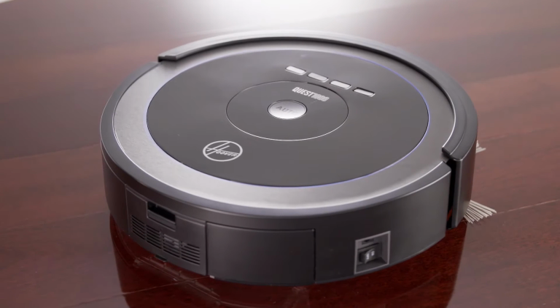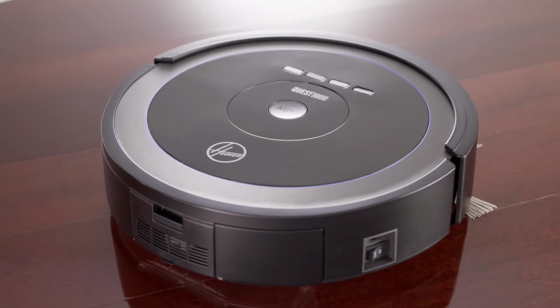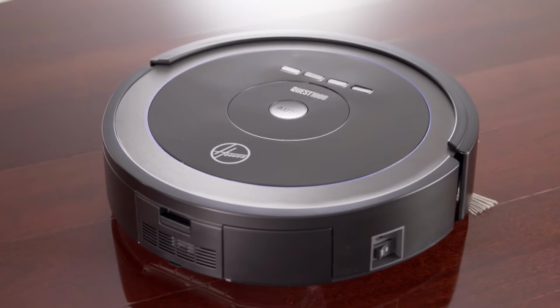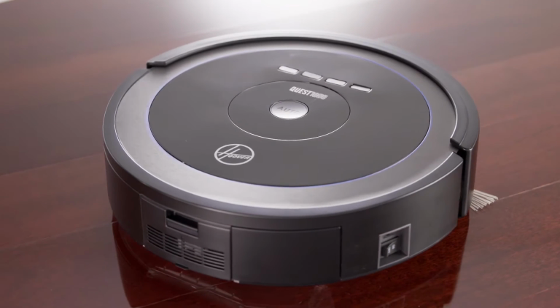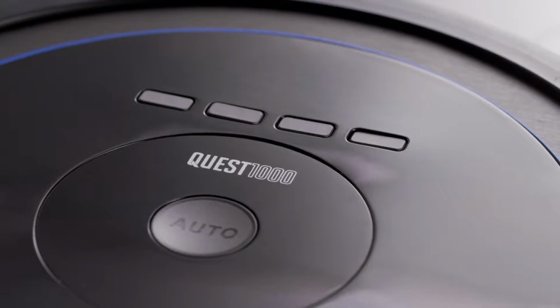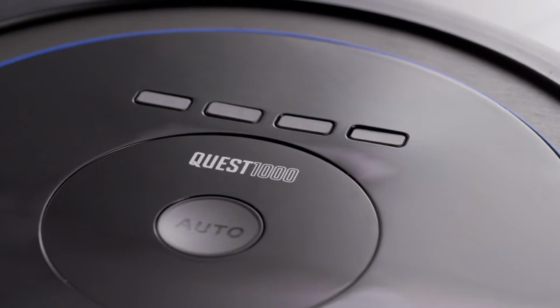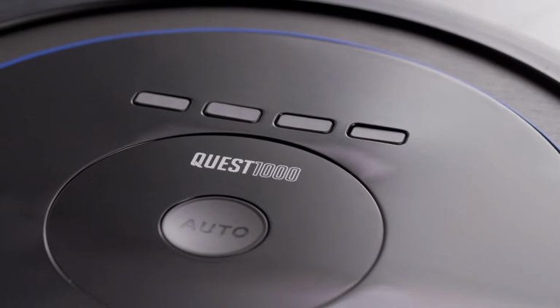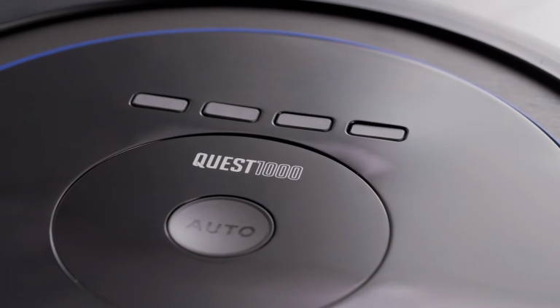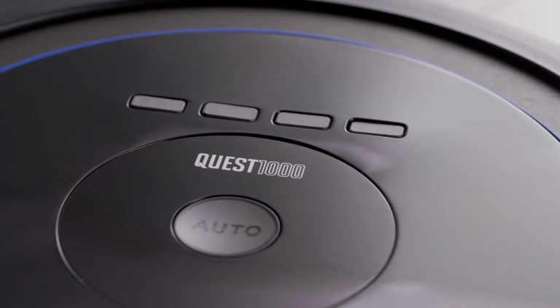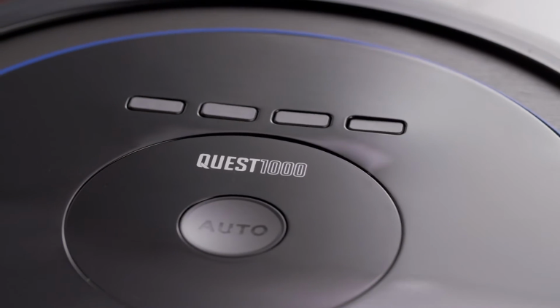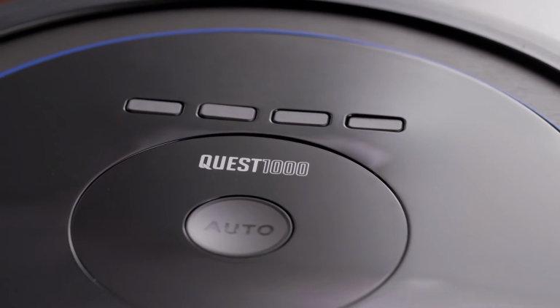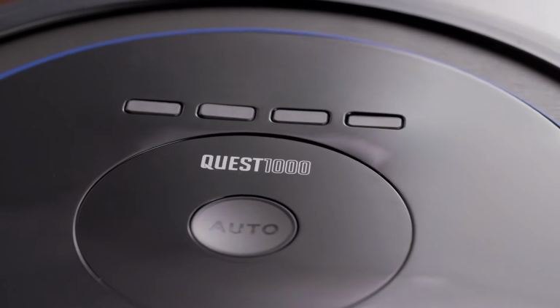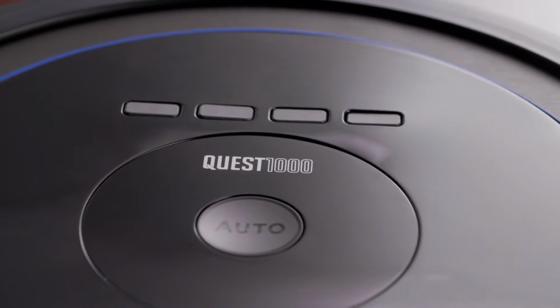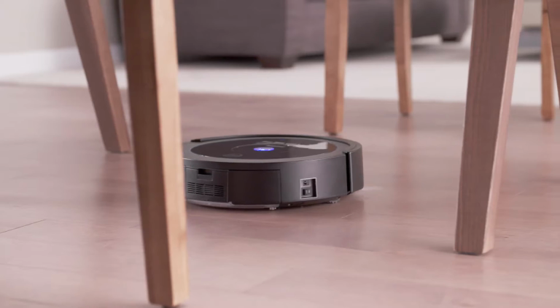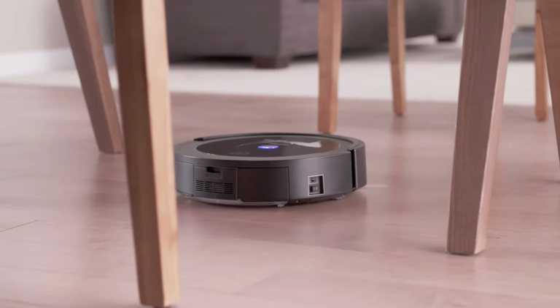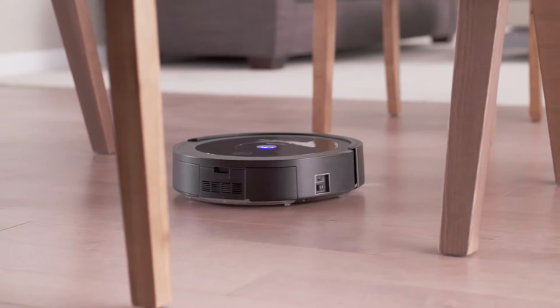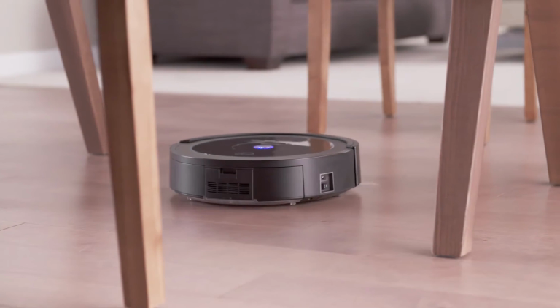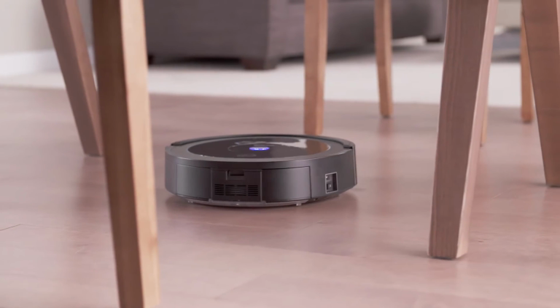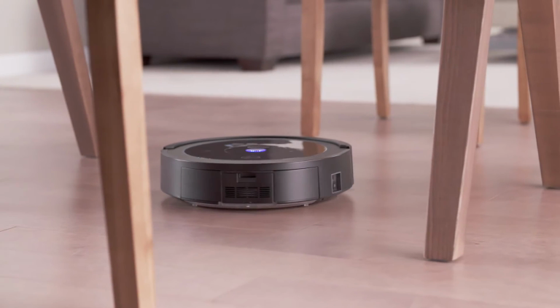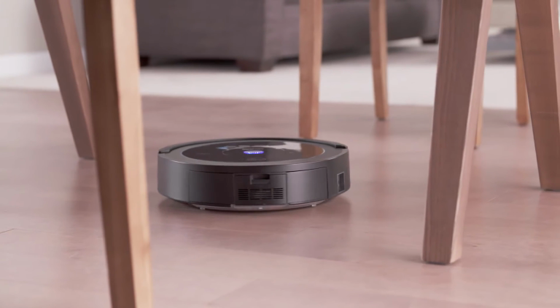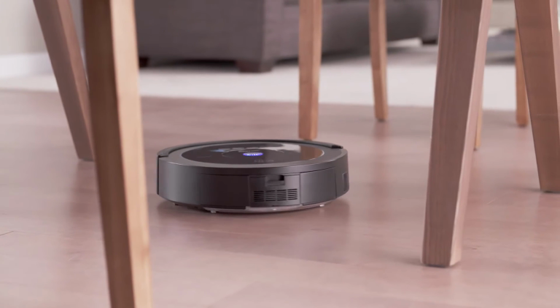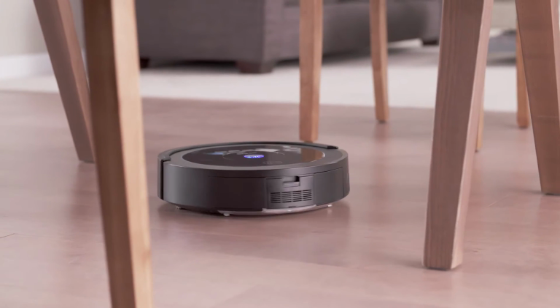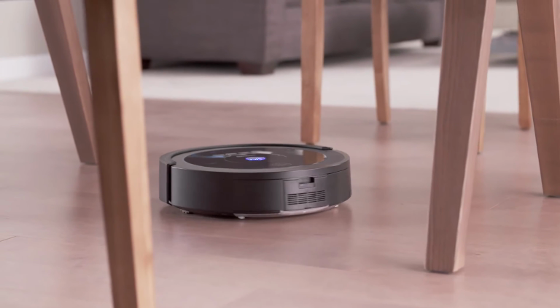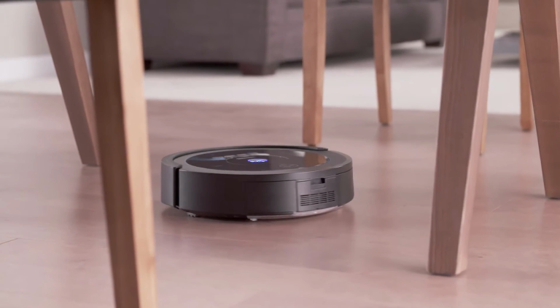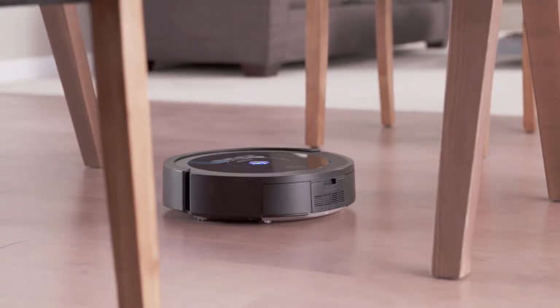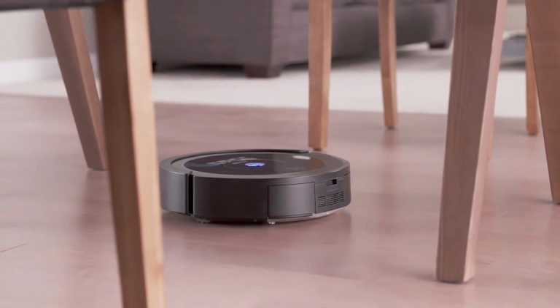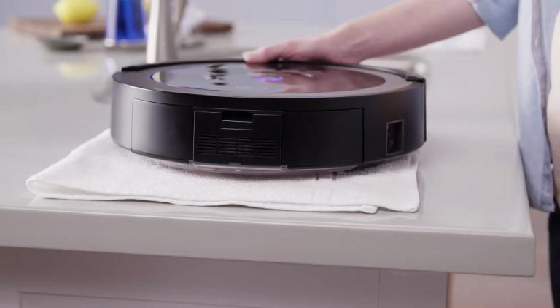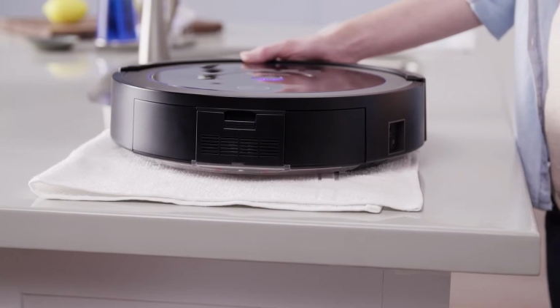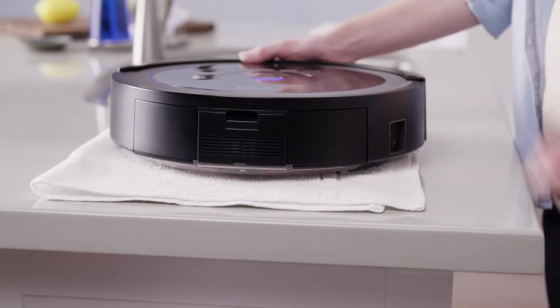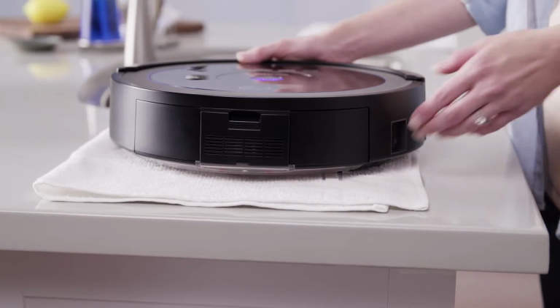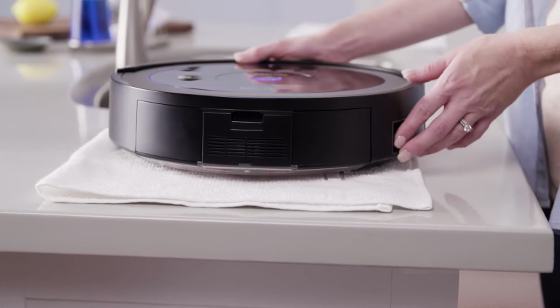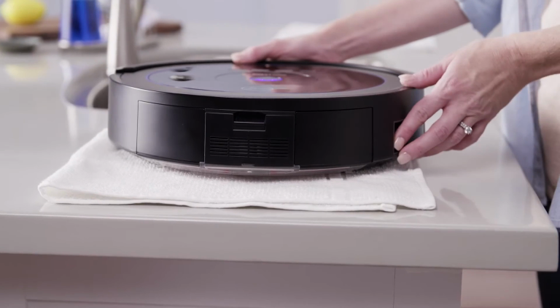Your Quest 1000 Dirt Cup should be emptied after each use. First, switch off the vacuum.